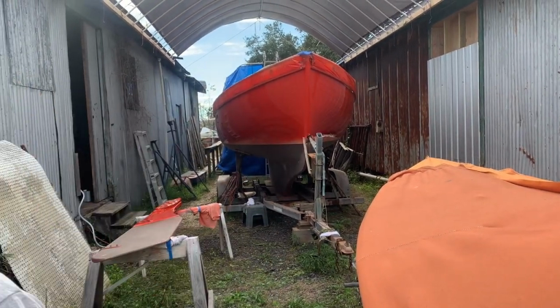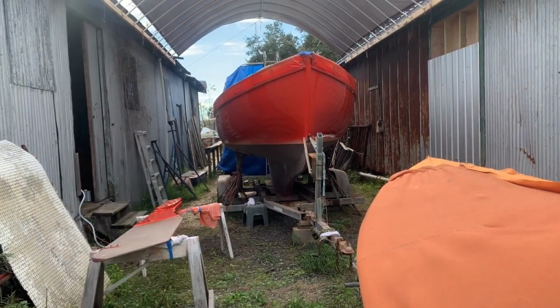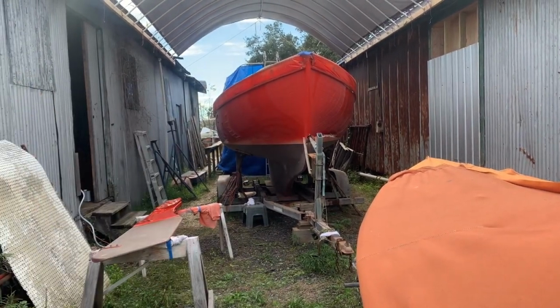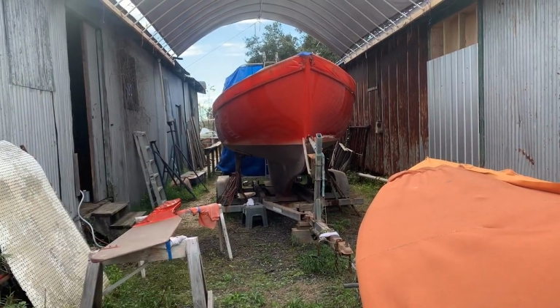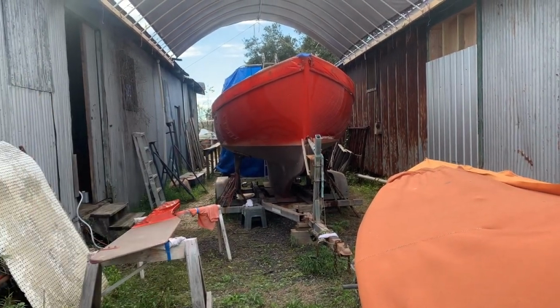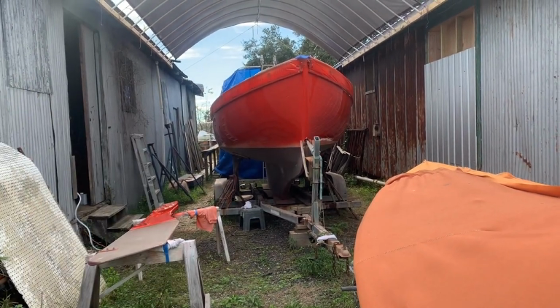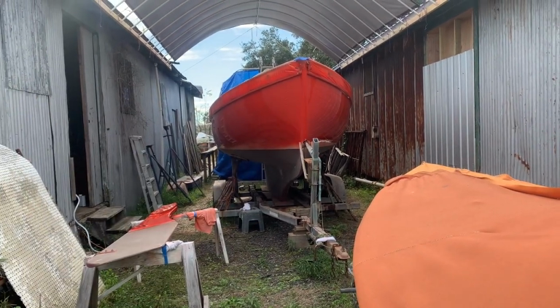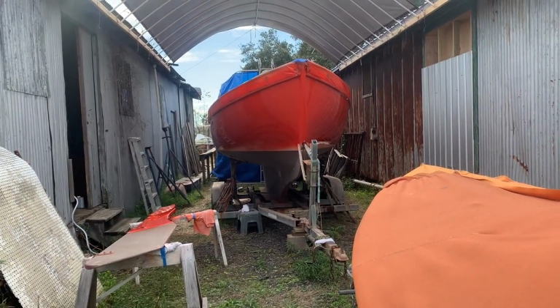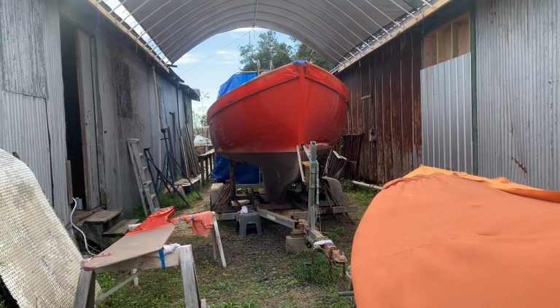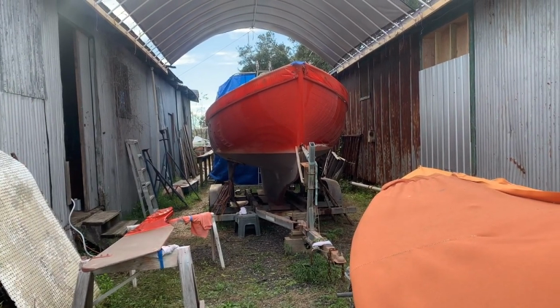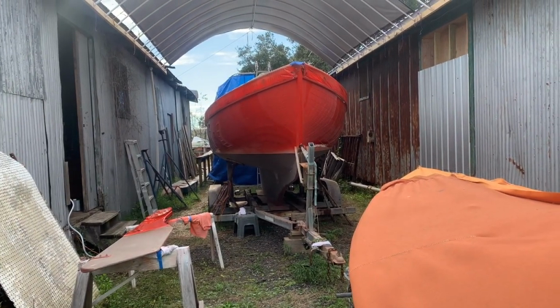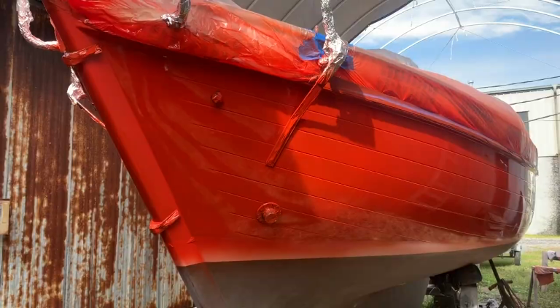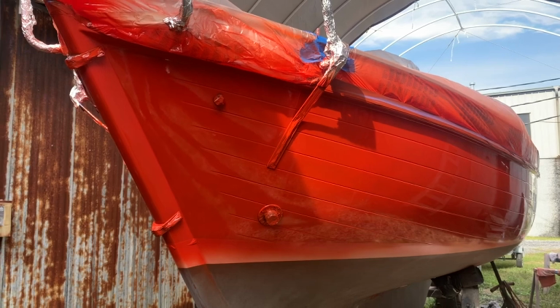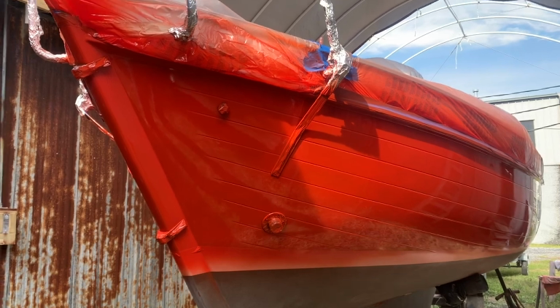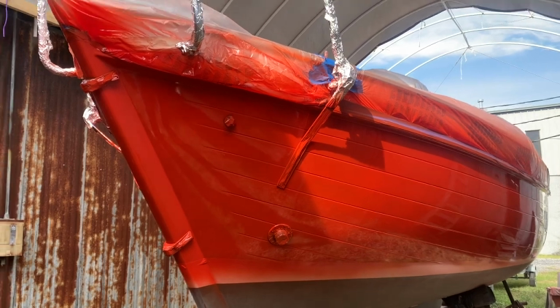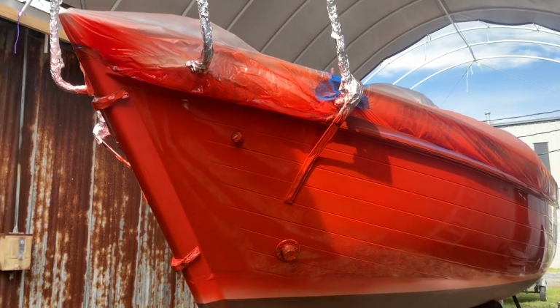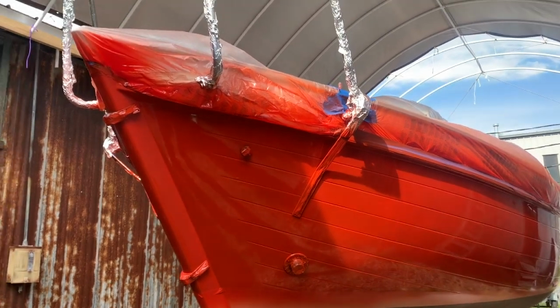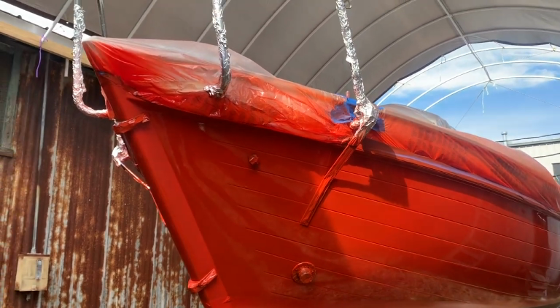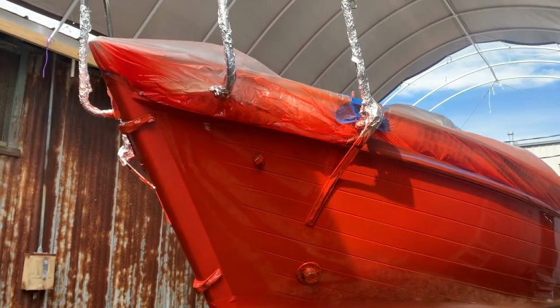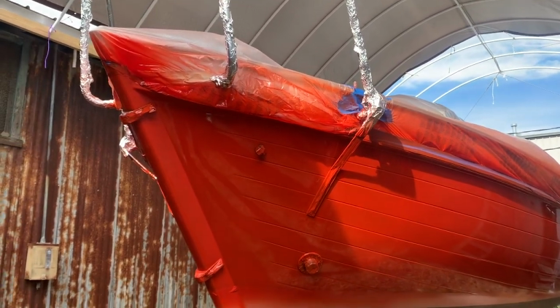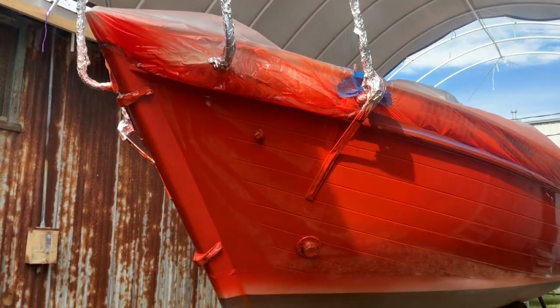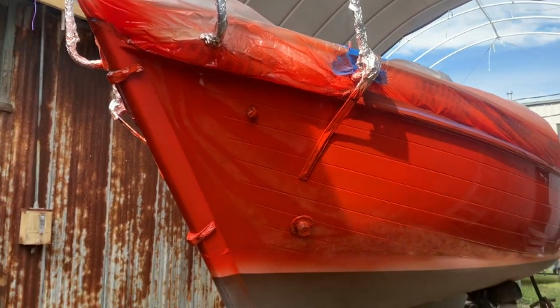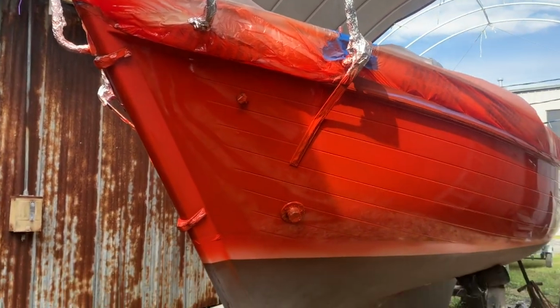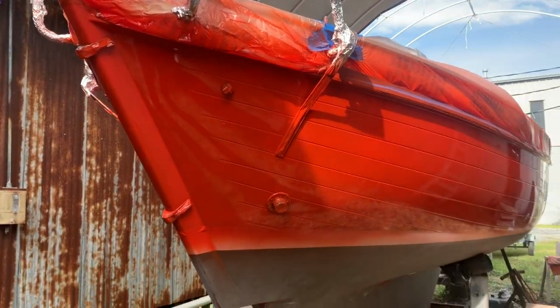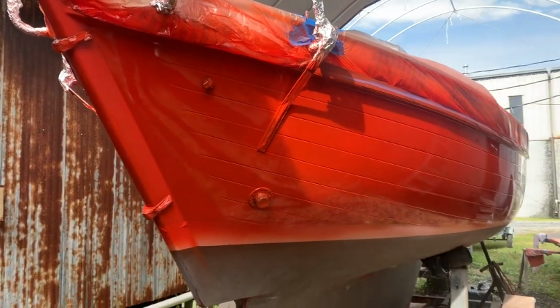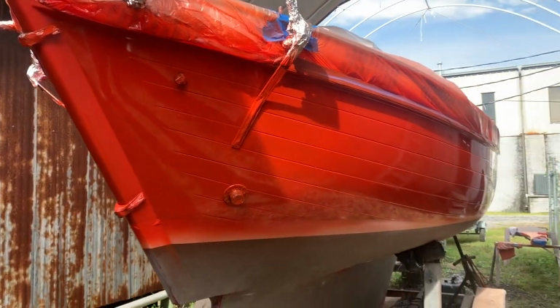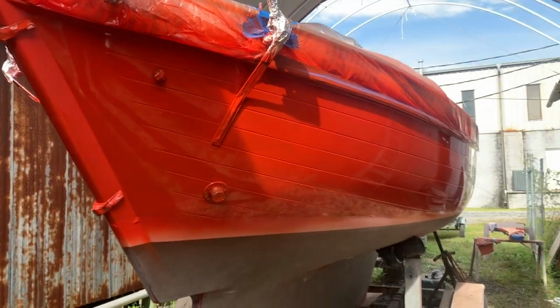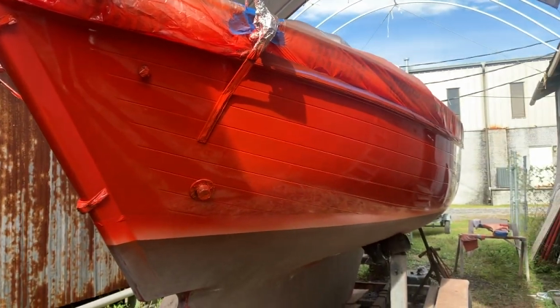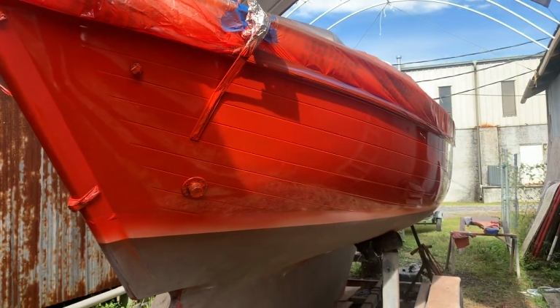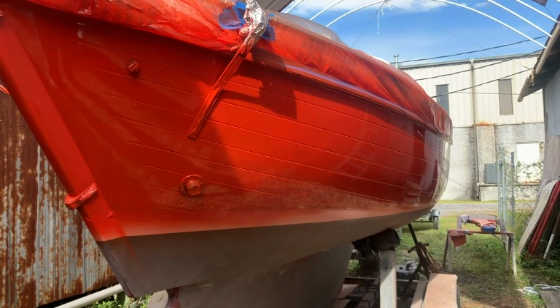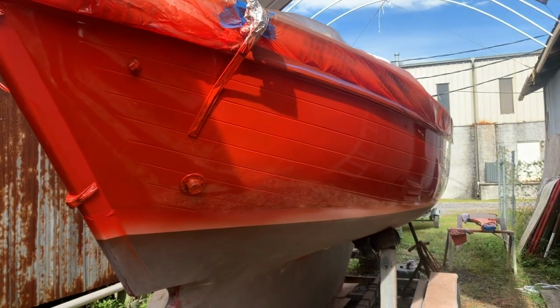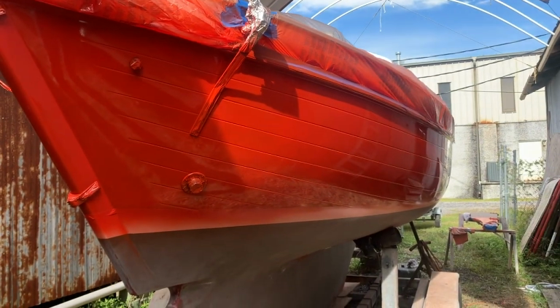It's so orange — and hence the name Blossom, like an orange blossom.